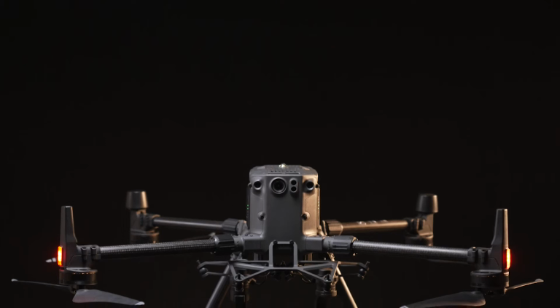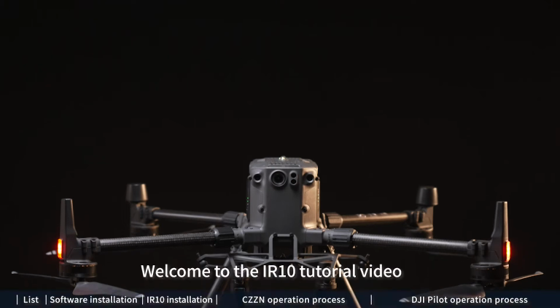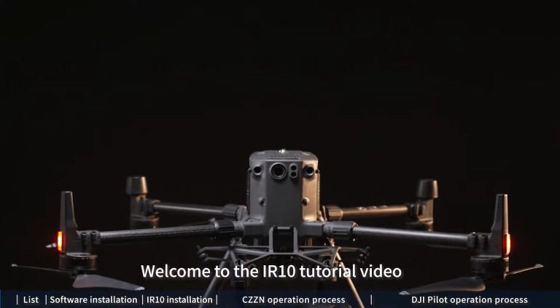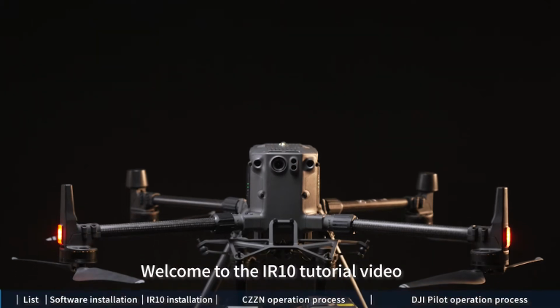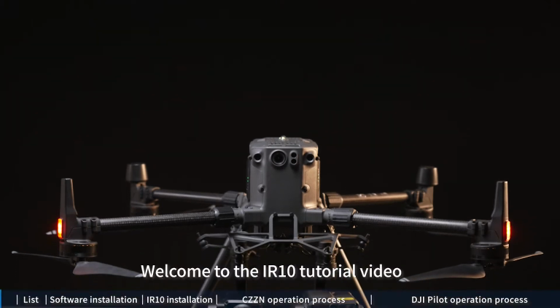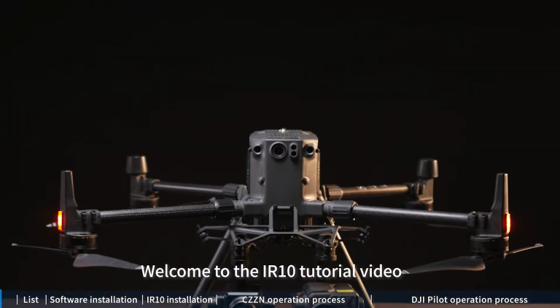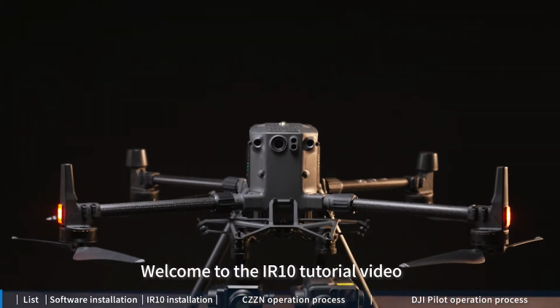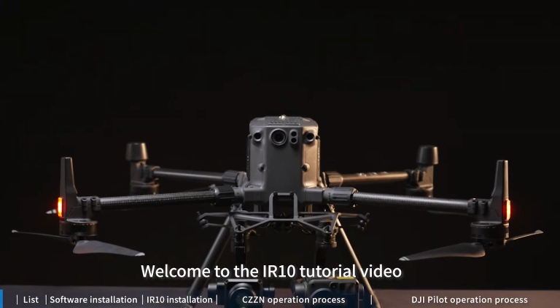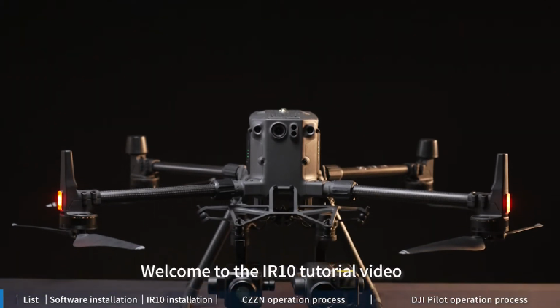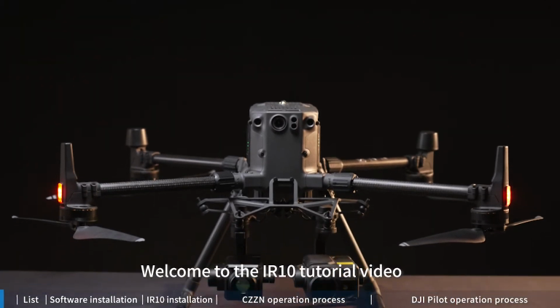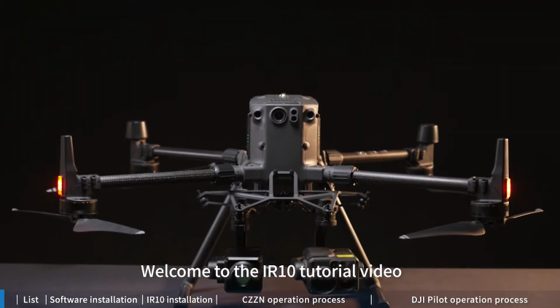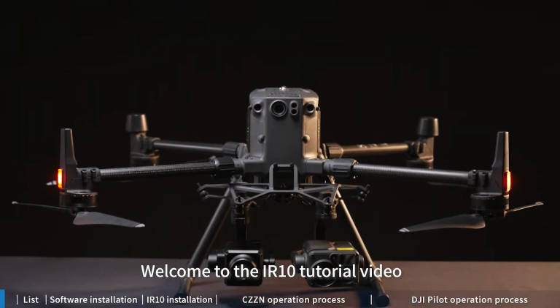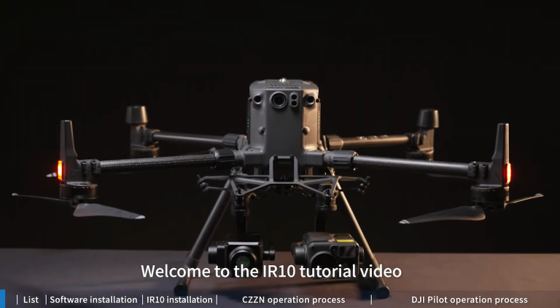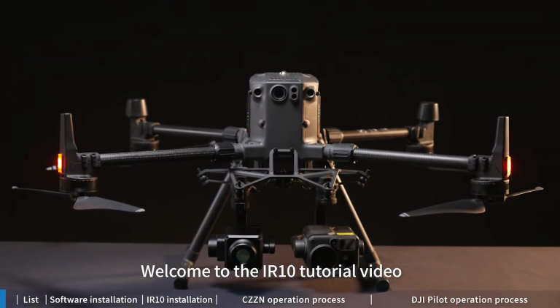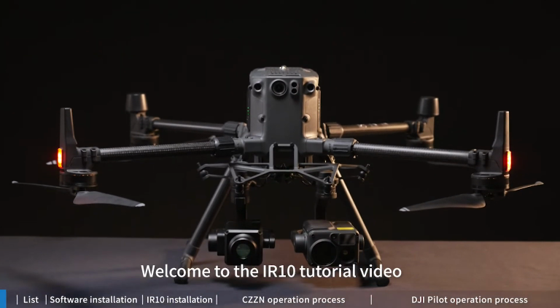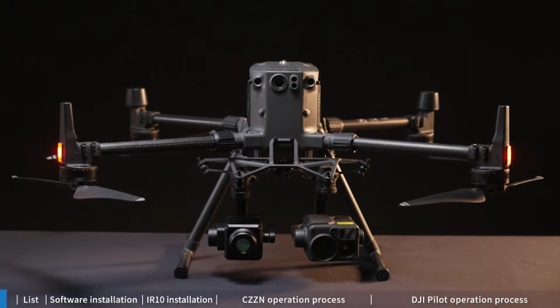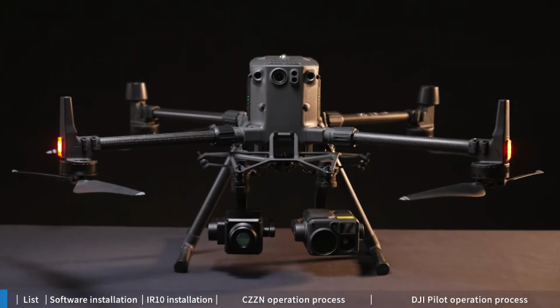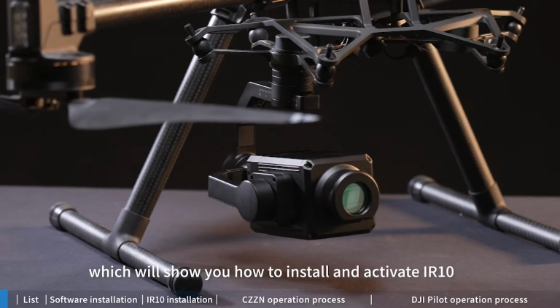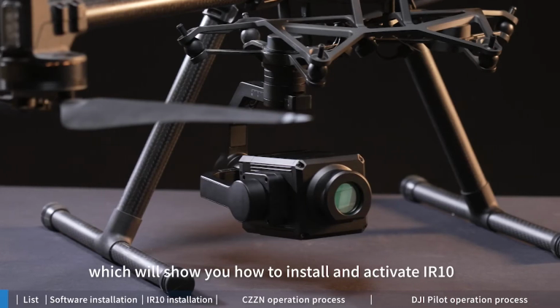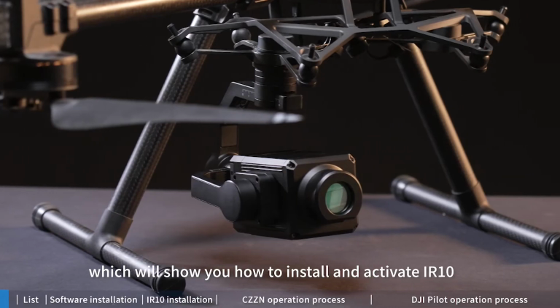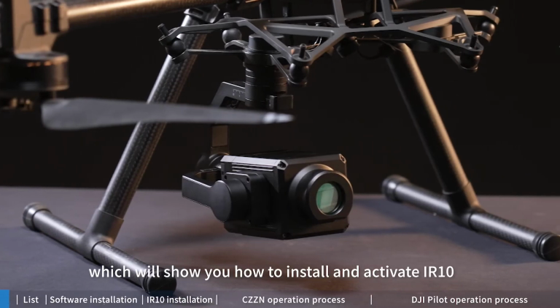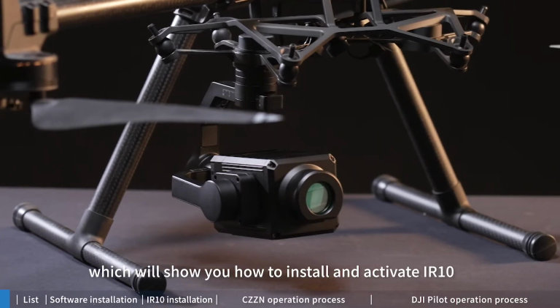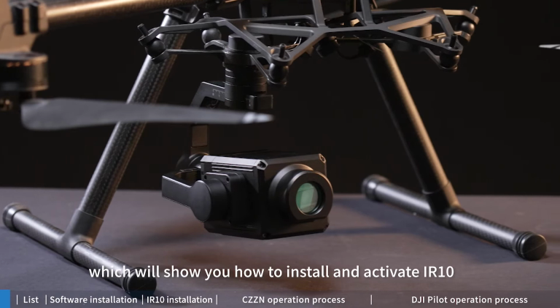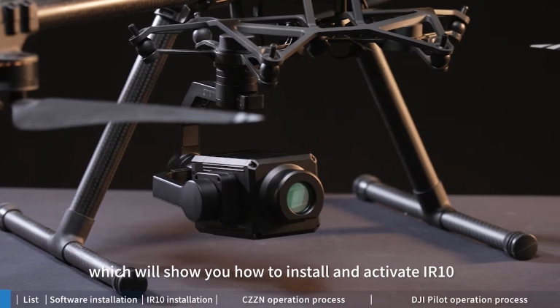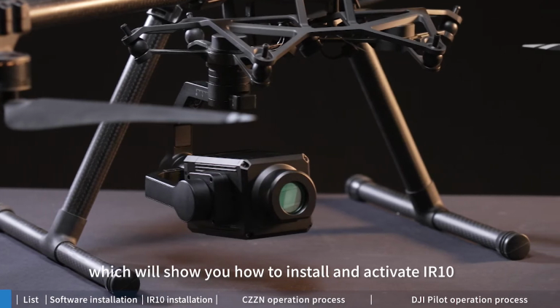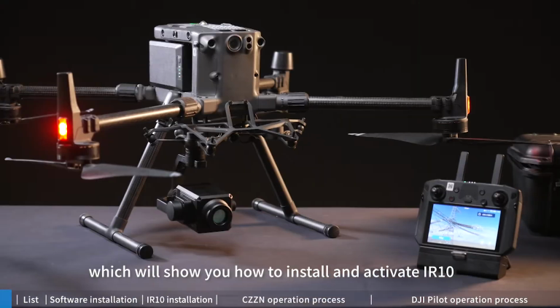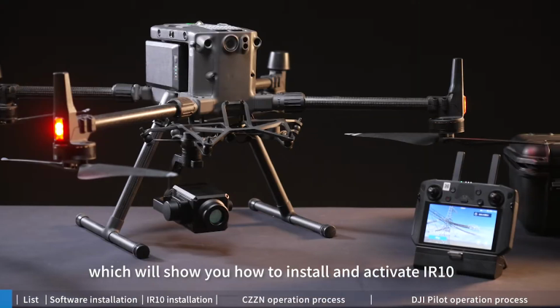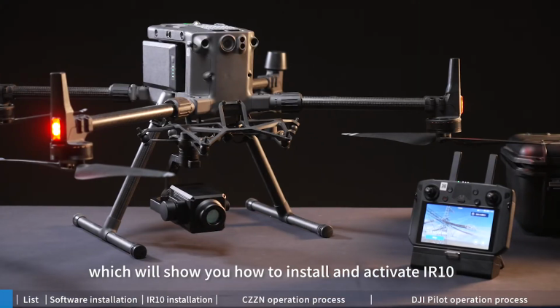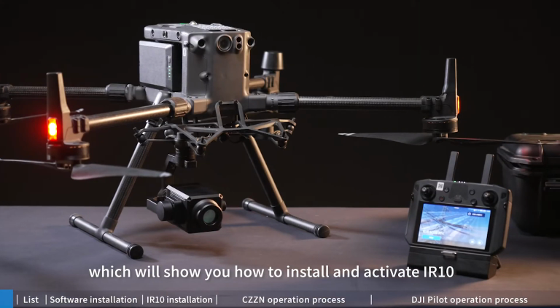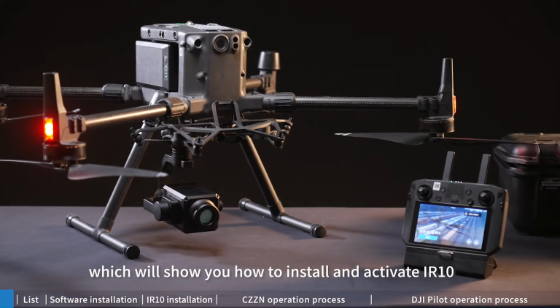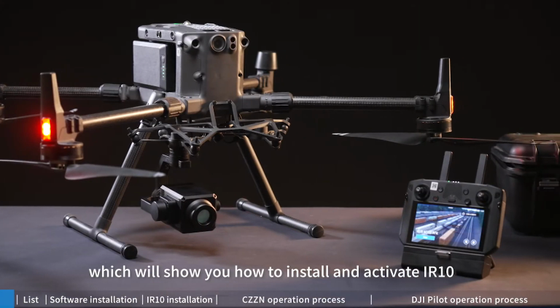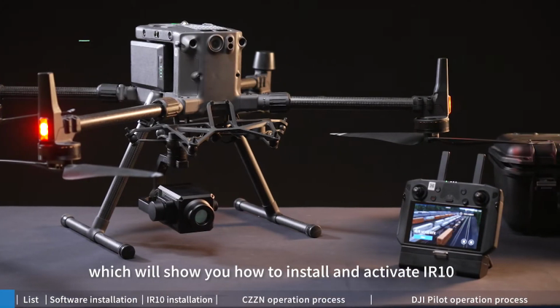Welcome to the IR10 tutorial video, which will show you how to install and activate the IR10.